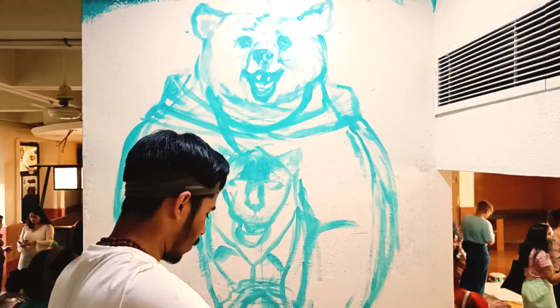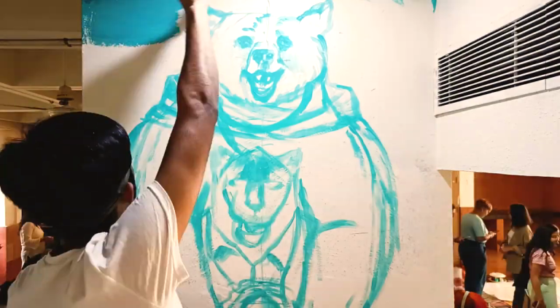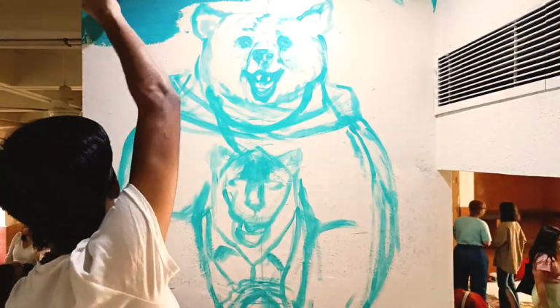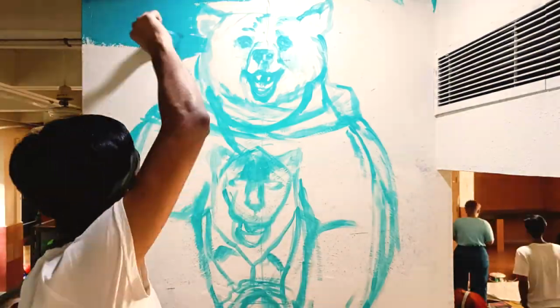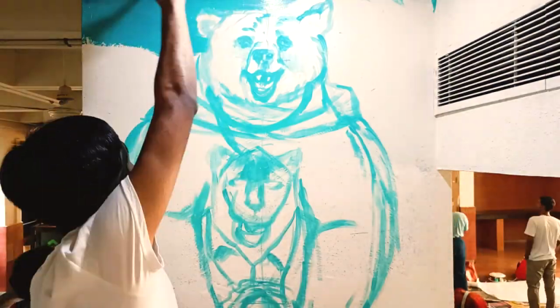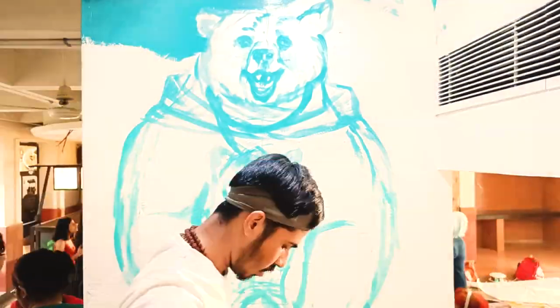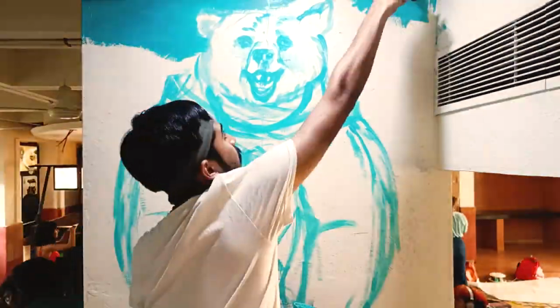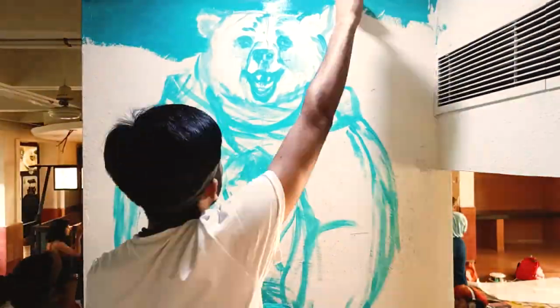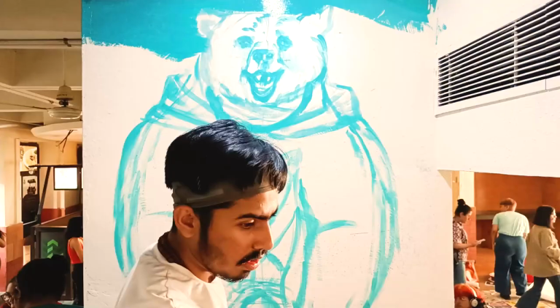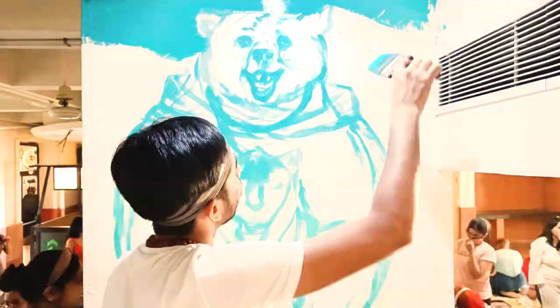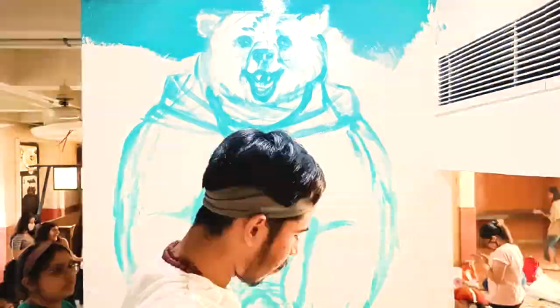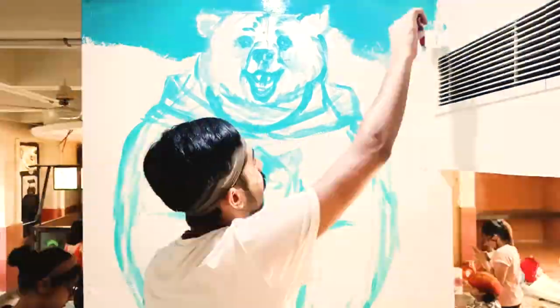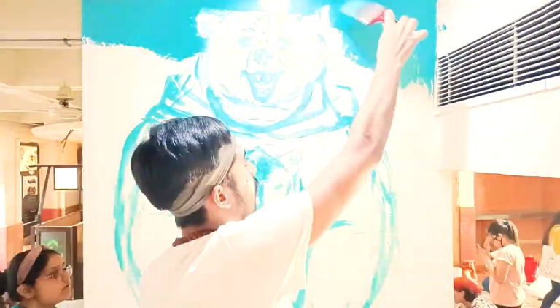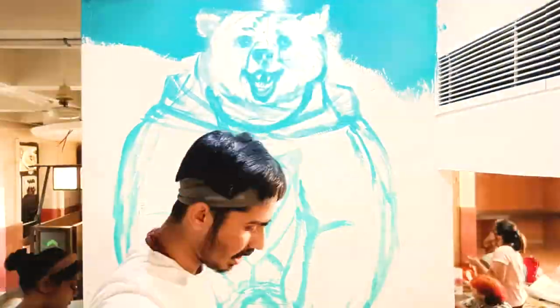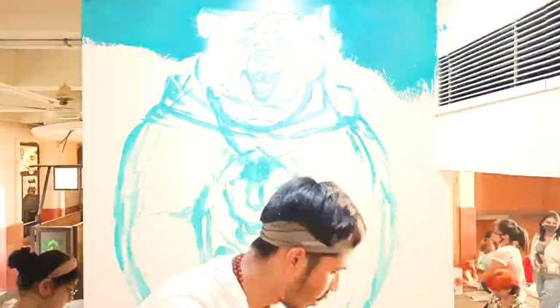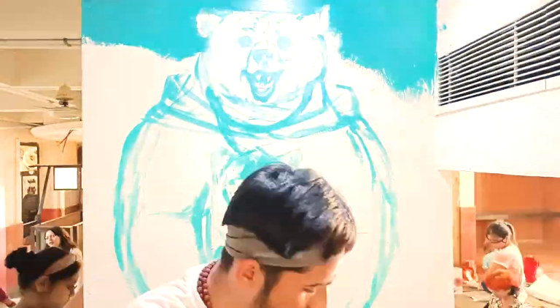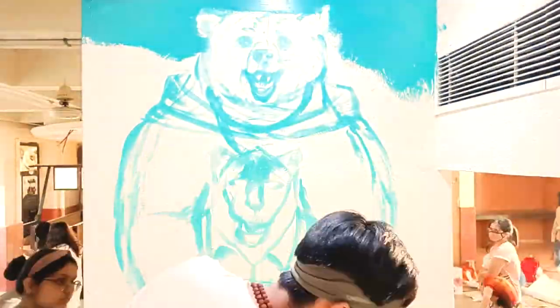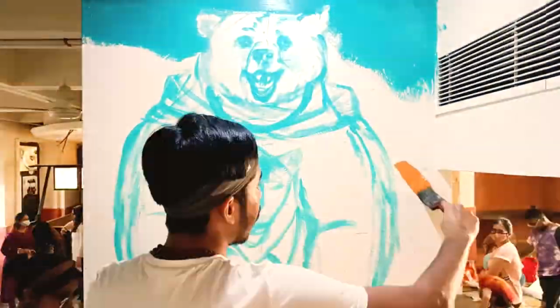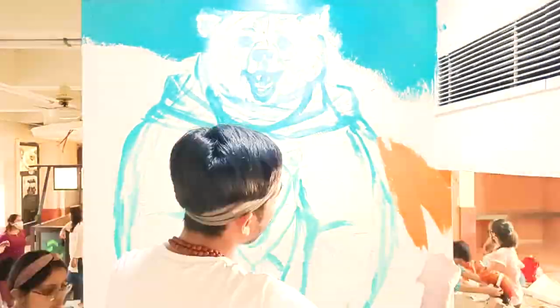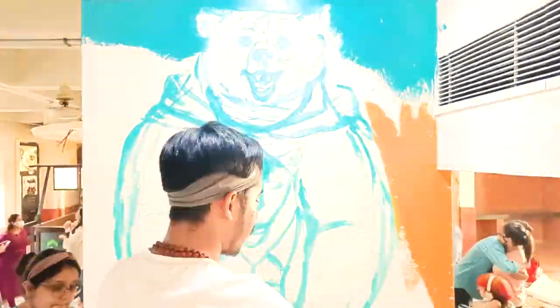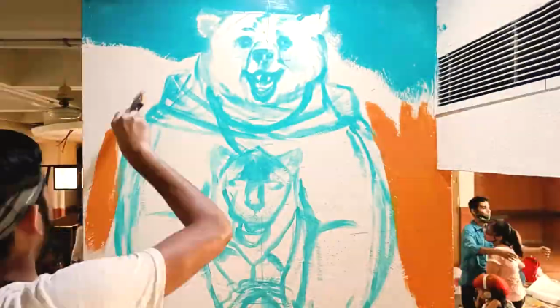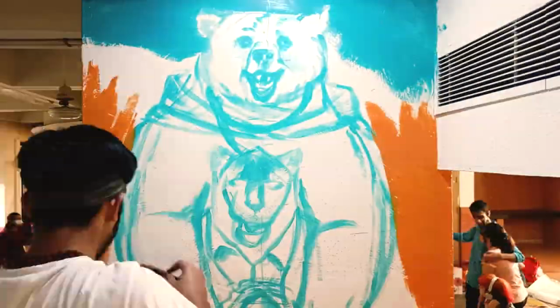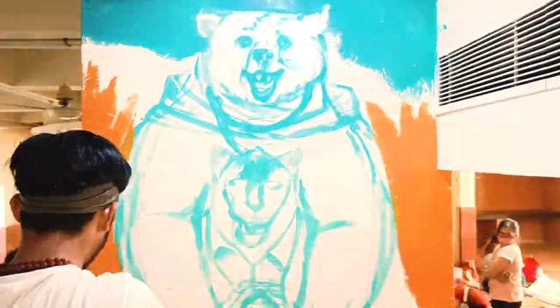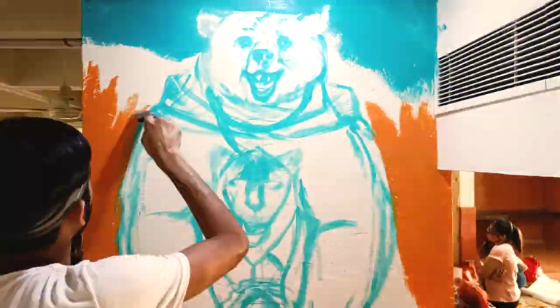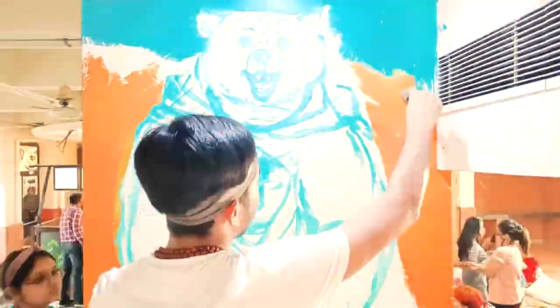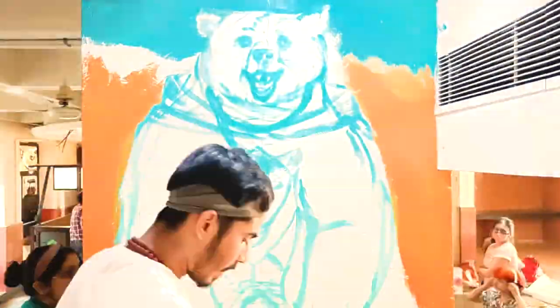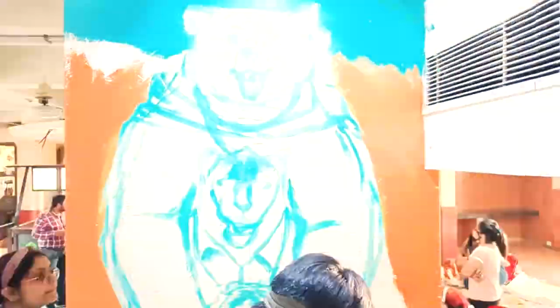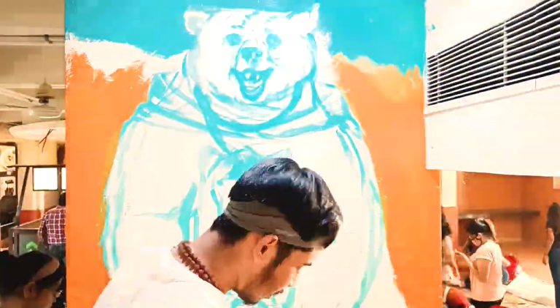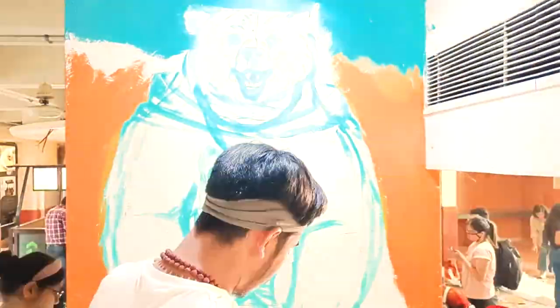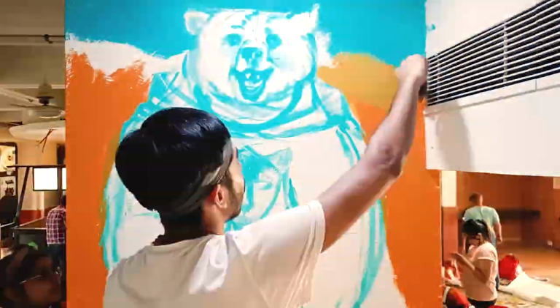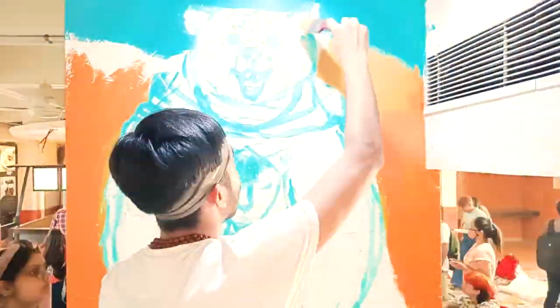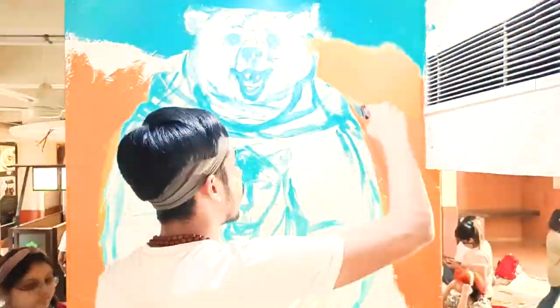He did a nice job in the background and made the gradient pop up. You just can't ignore it.